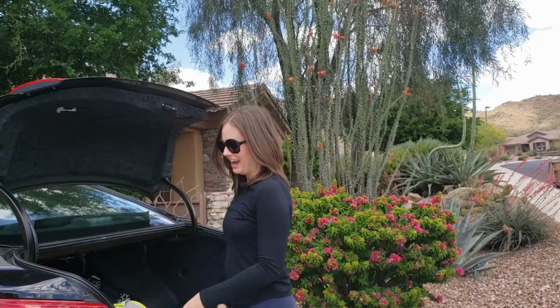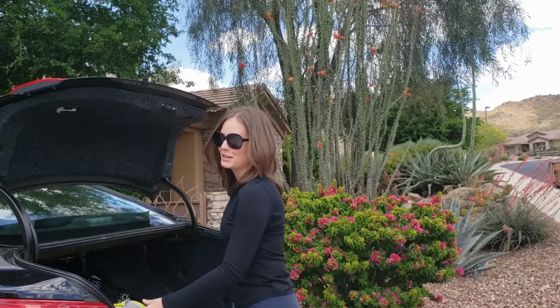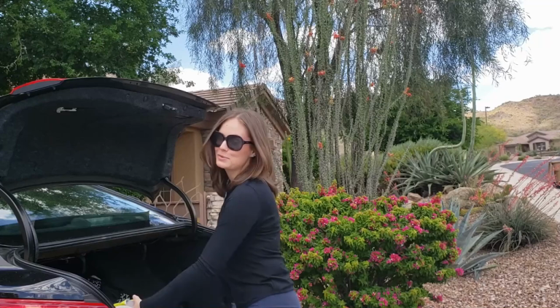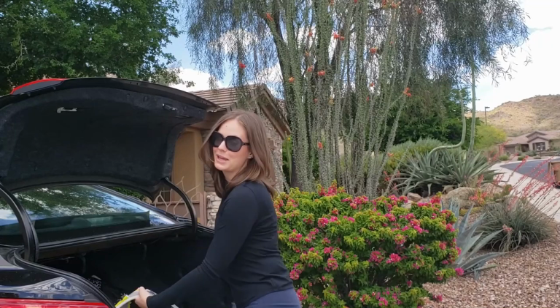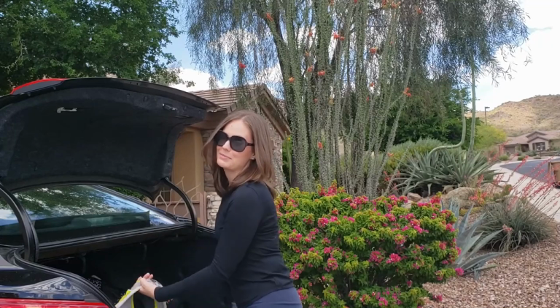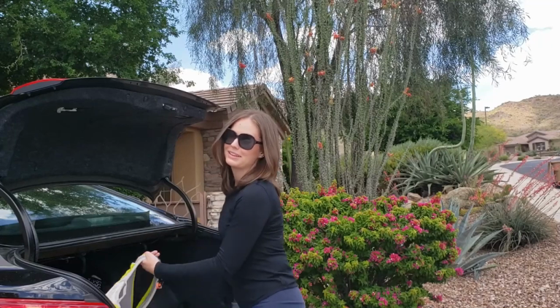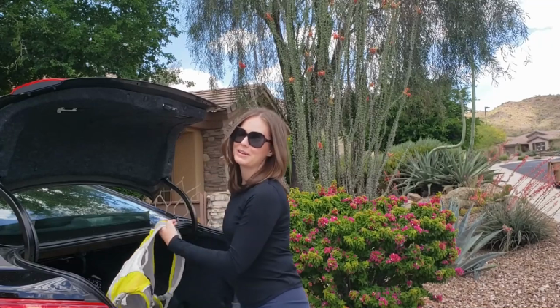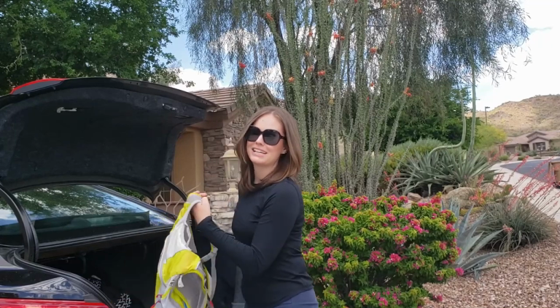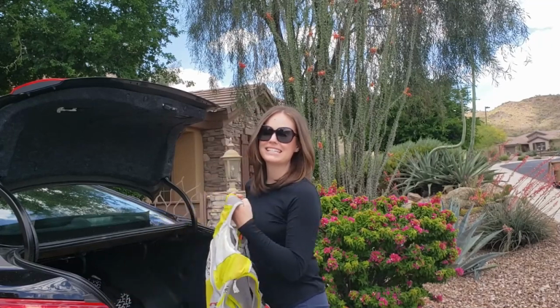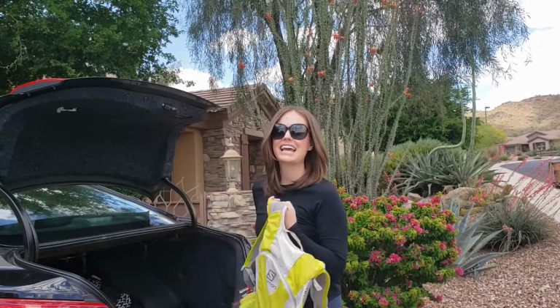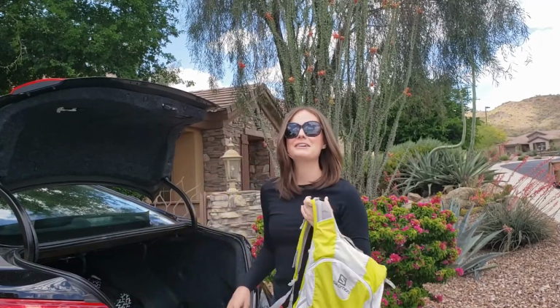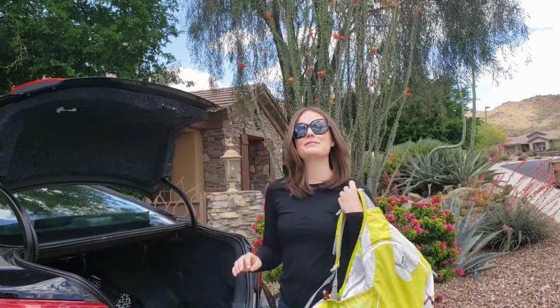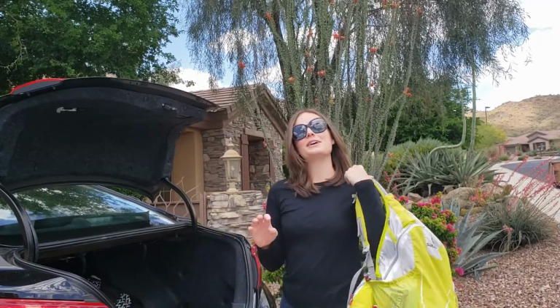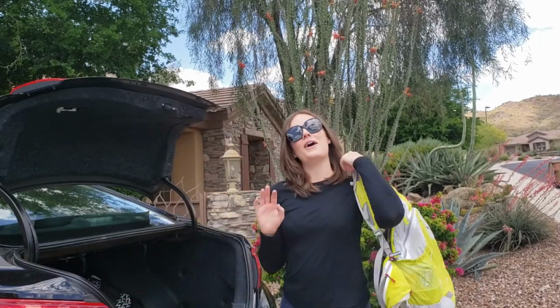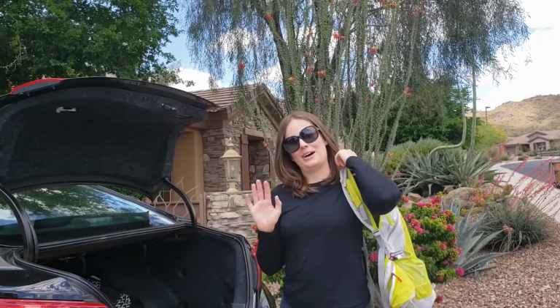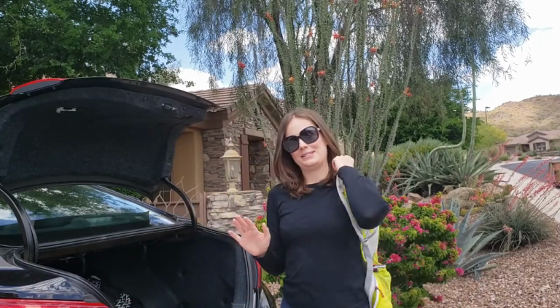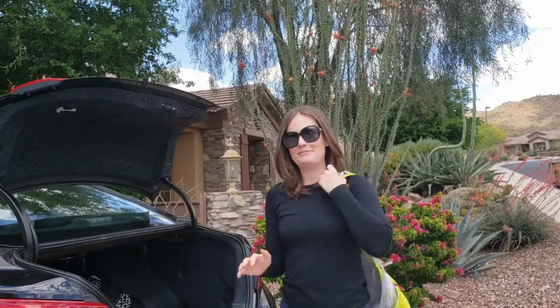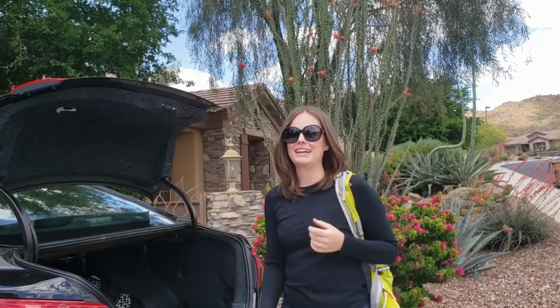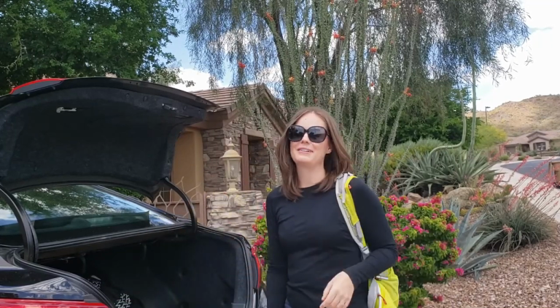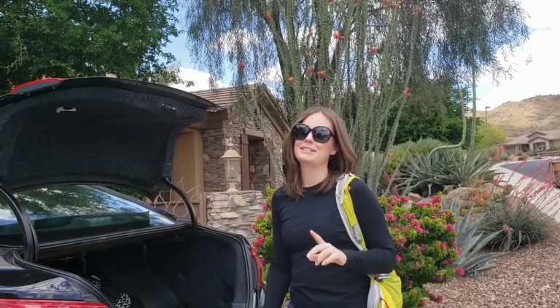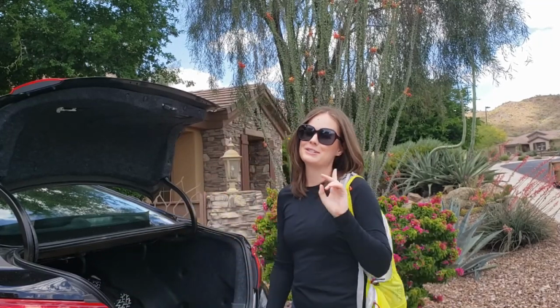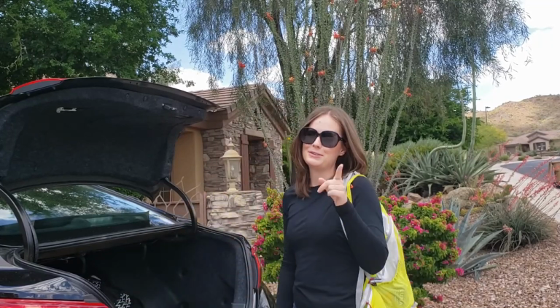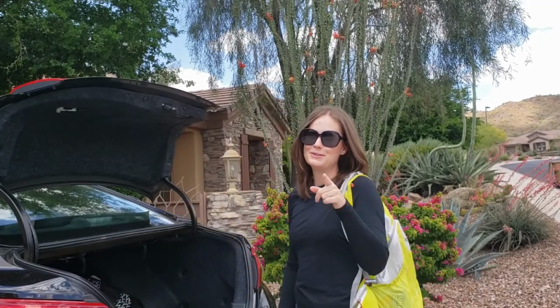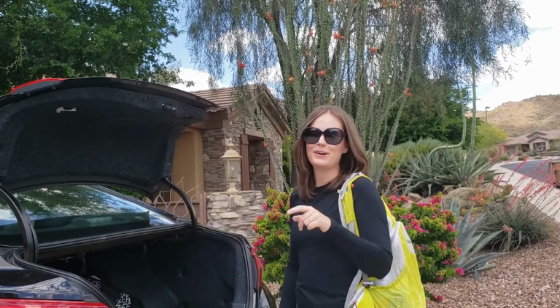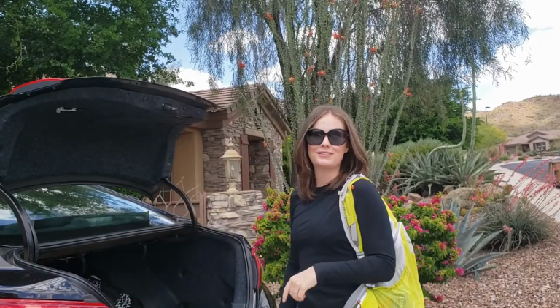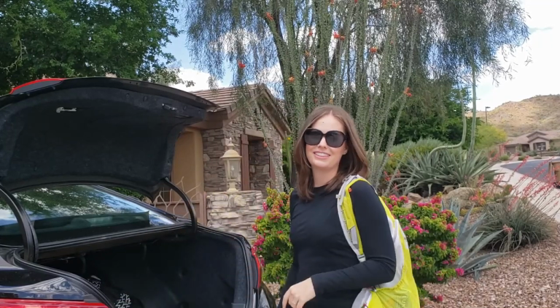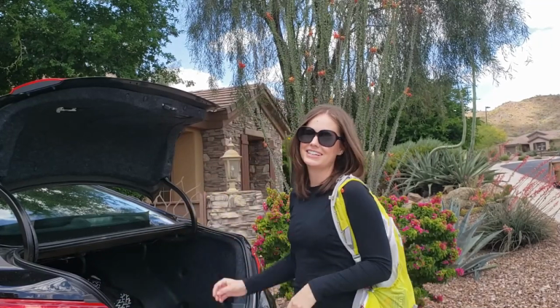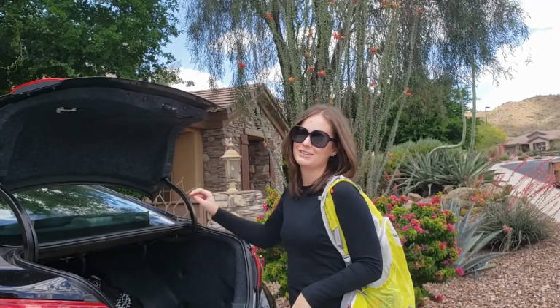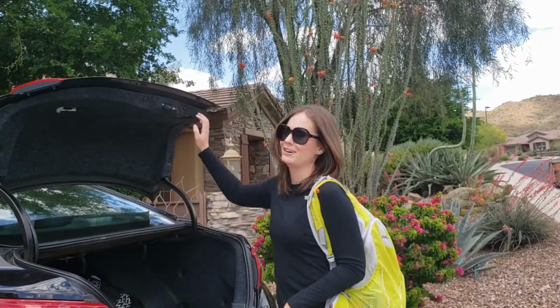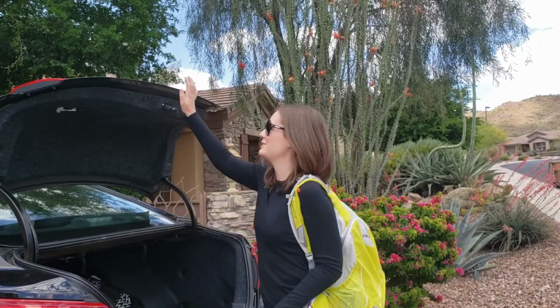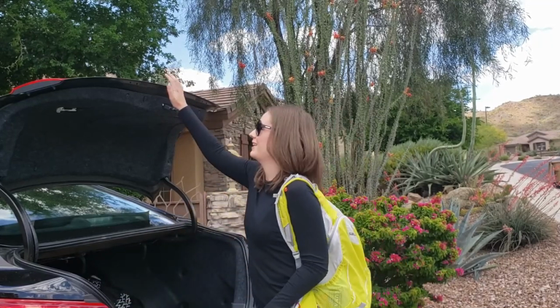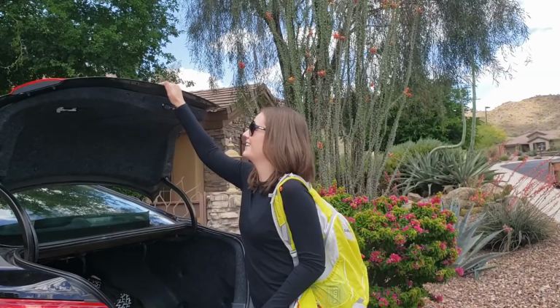I just went camping at Lake Pleasant and it was awesome. I can't wait to show you all the fun things there are to do there.